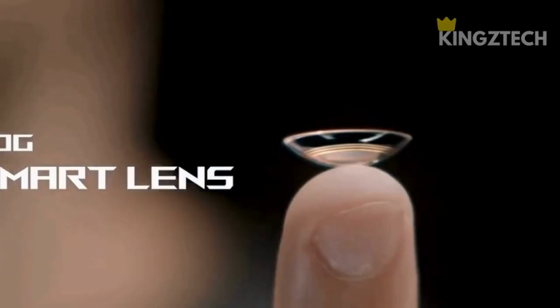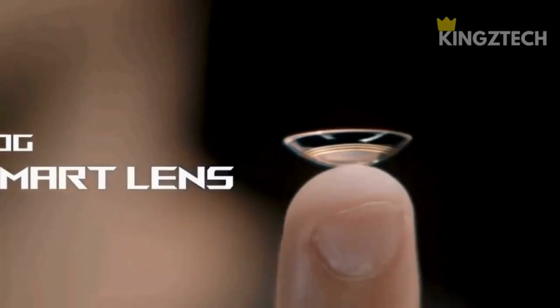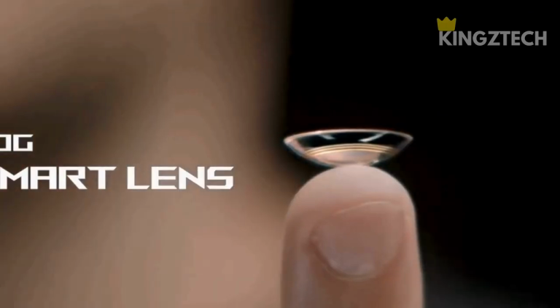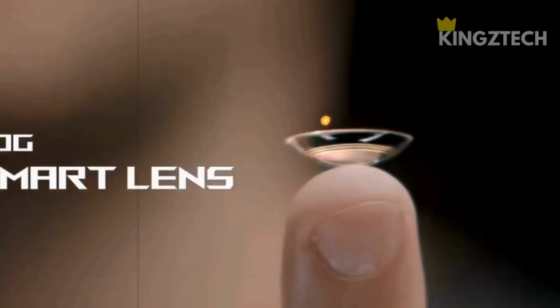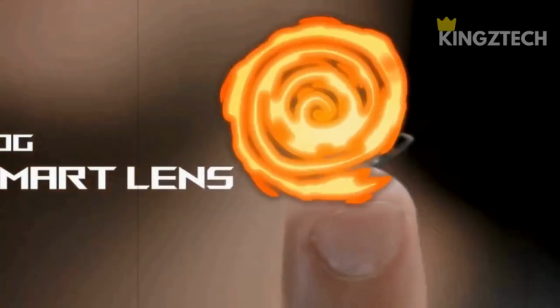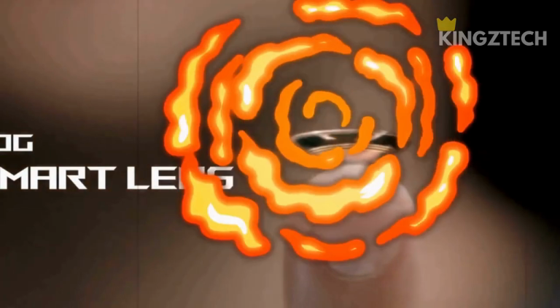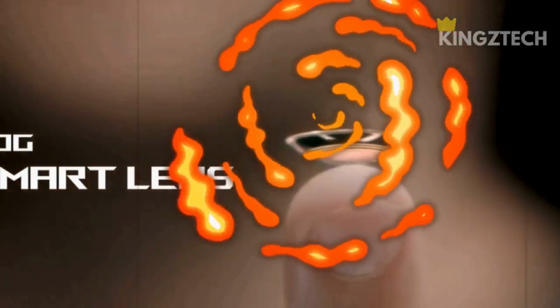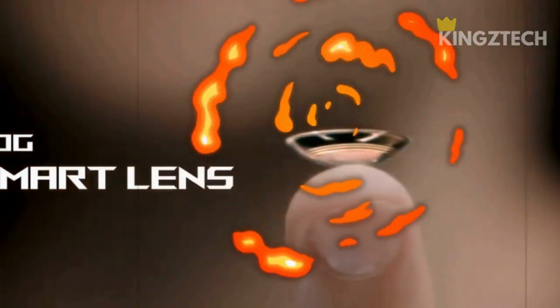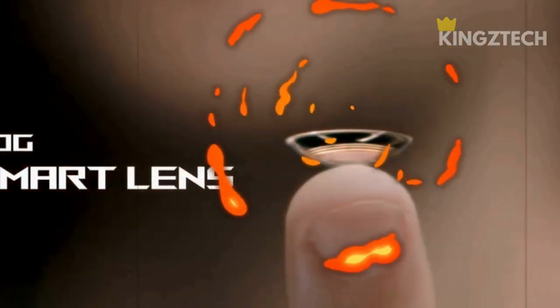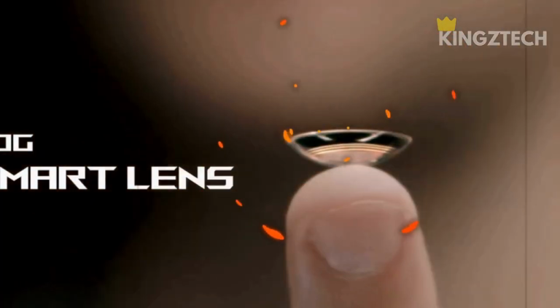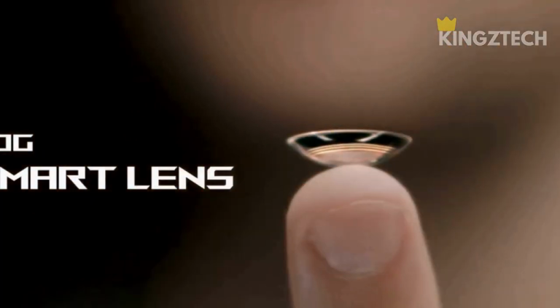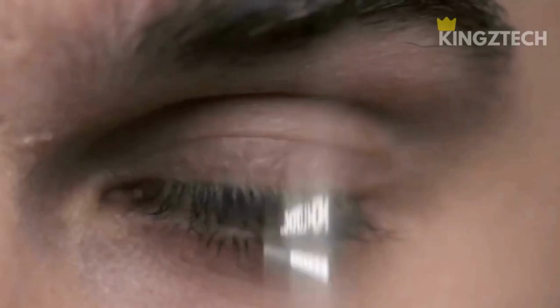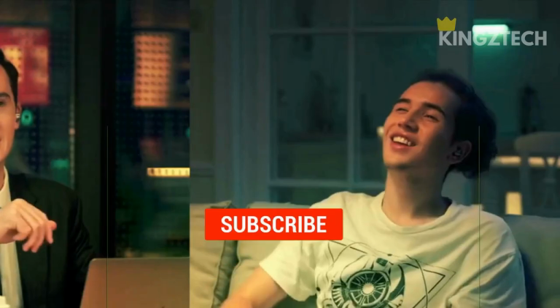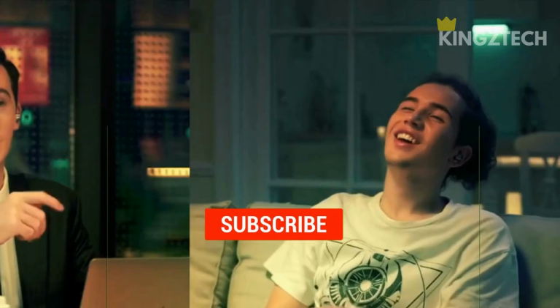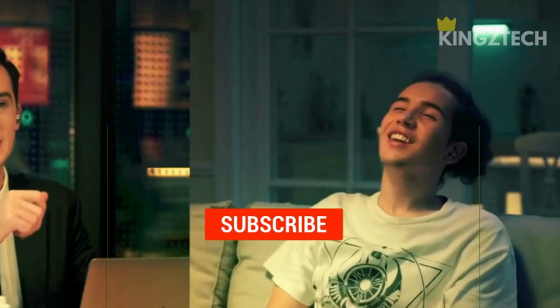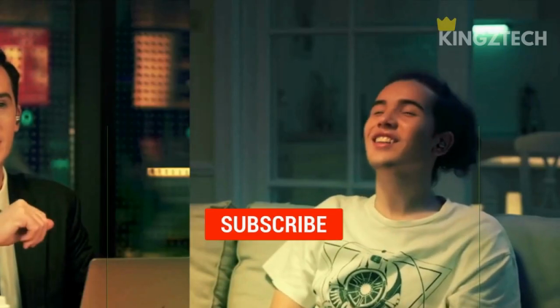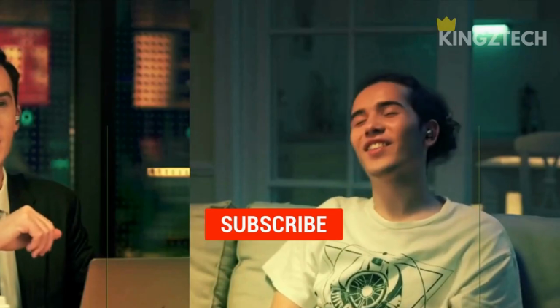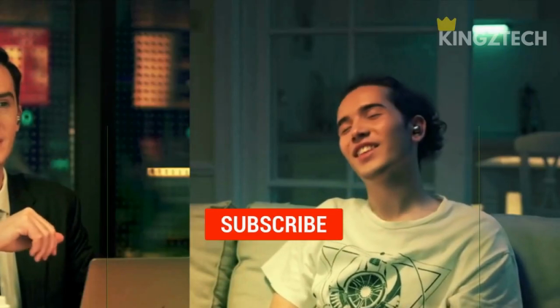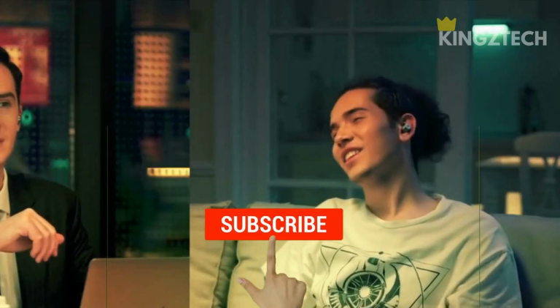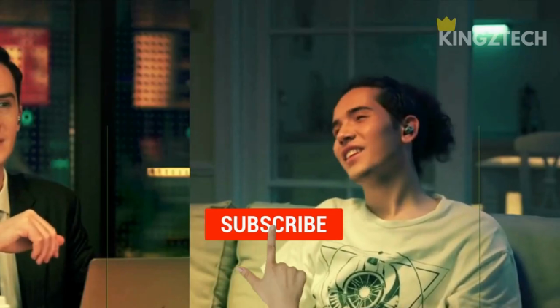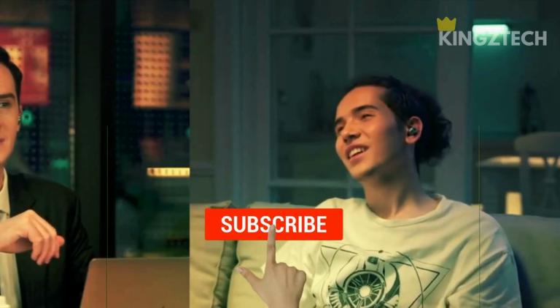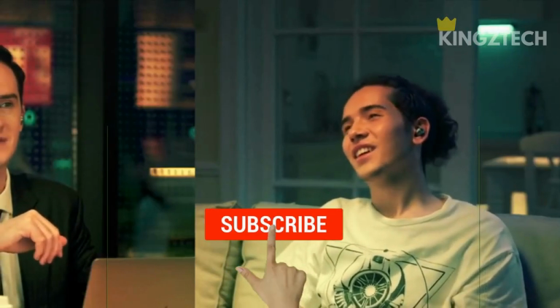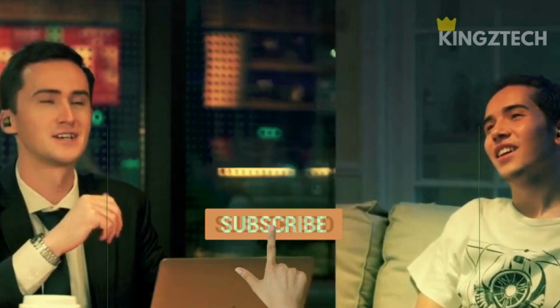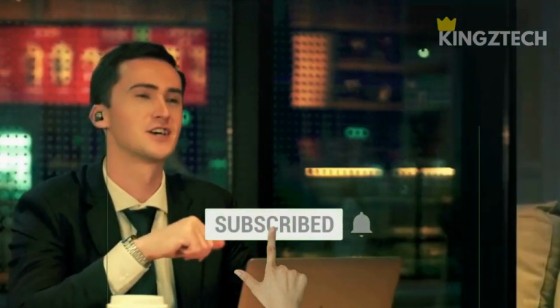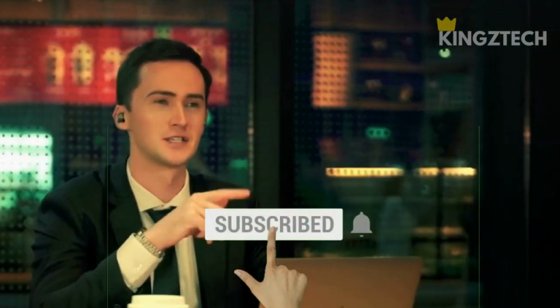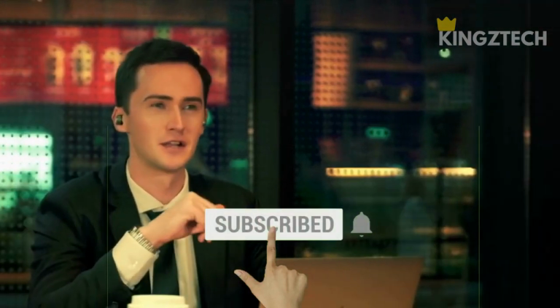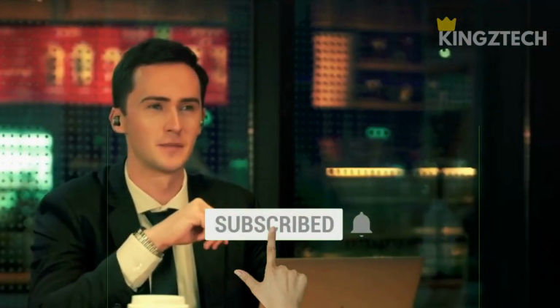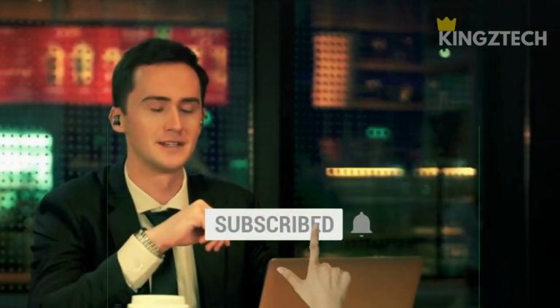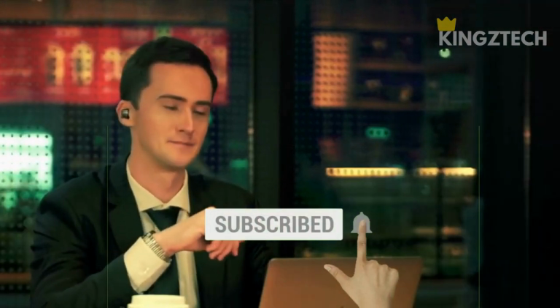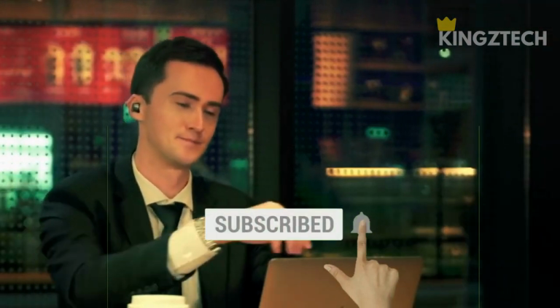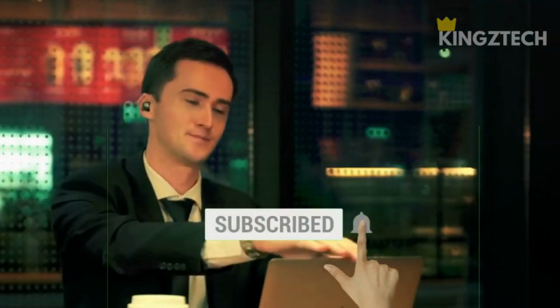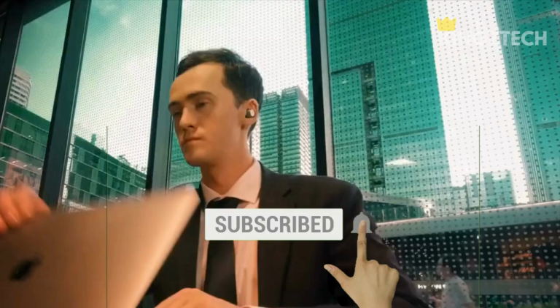Before we start, make sure you like and subscribe to the King's Tech Channel. Now let's start the video.